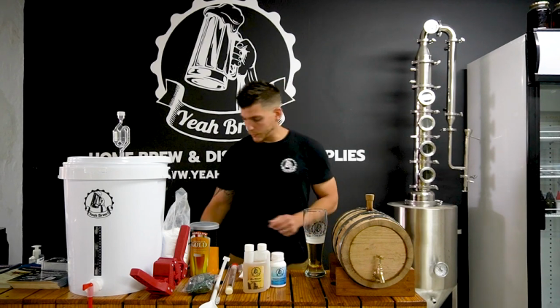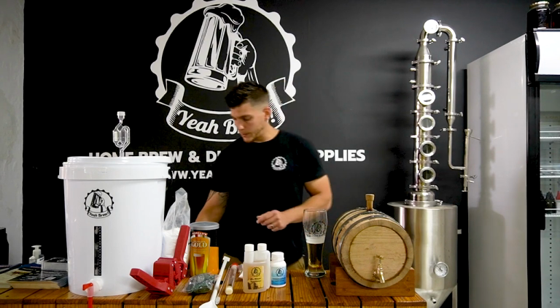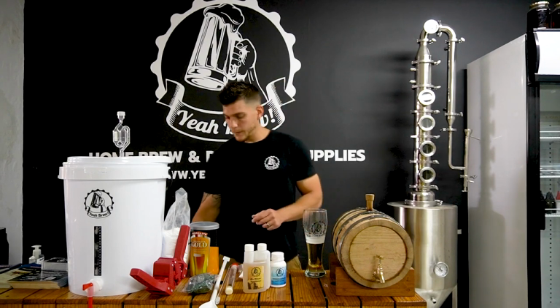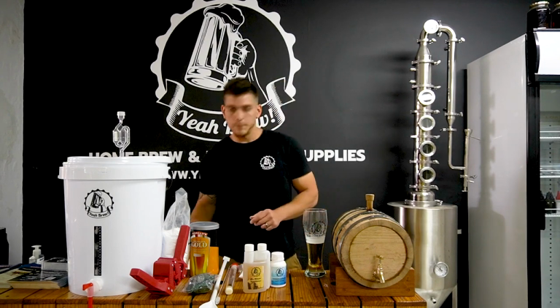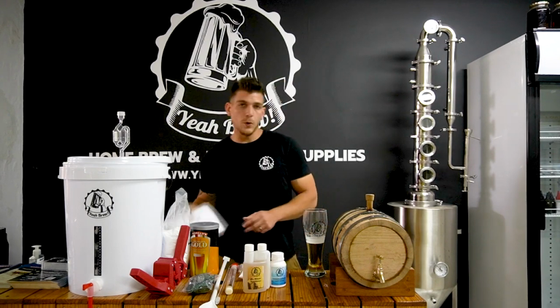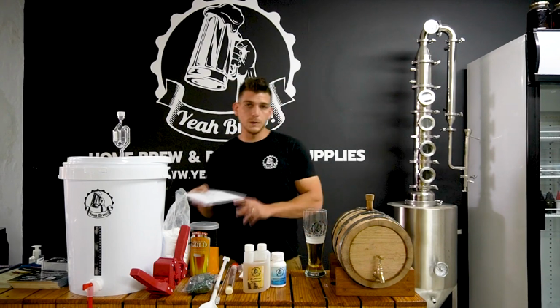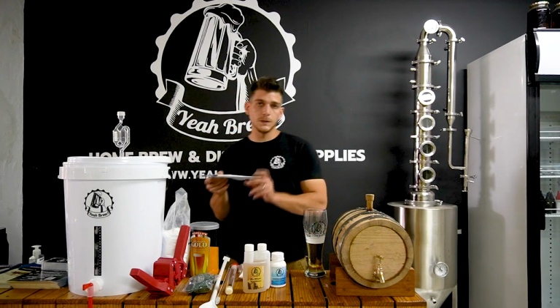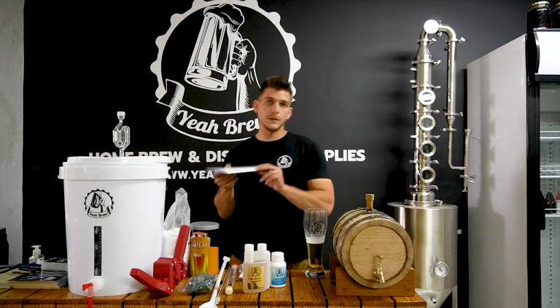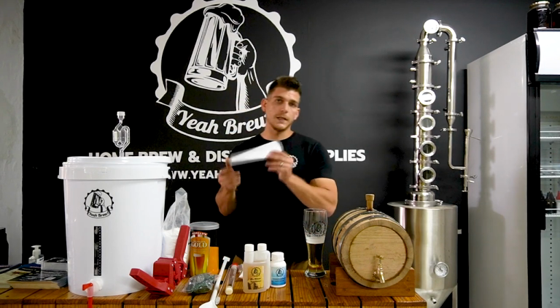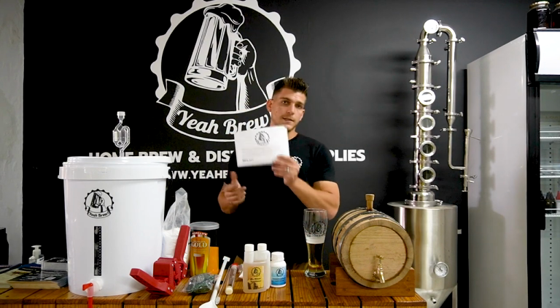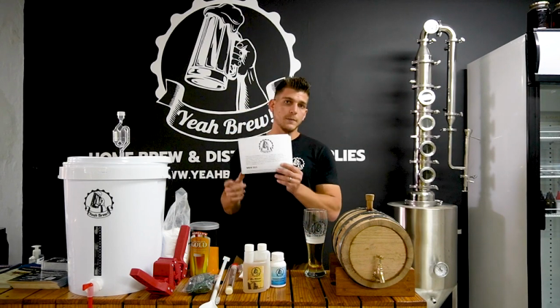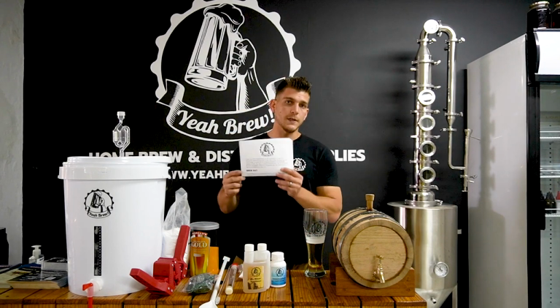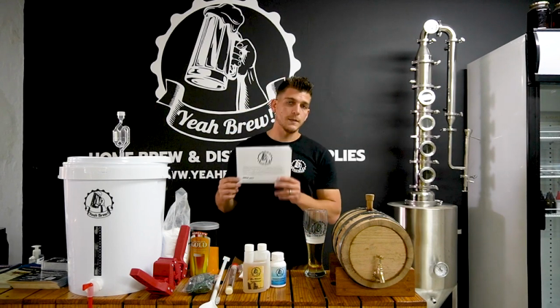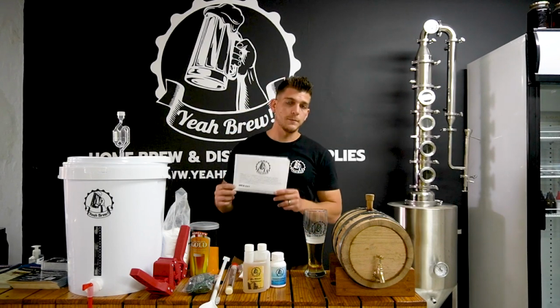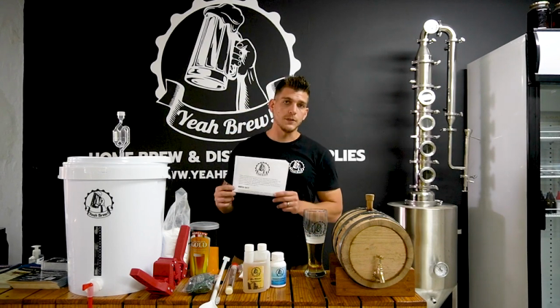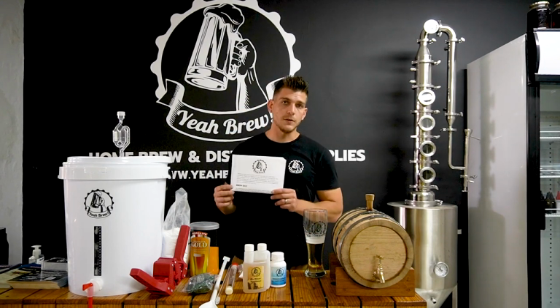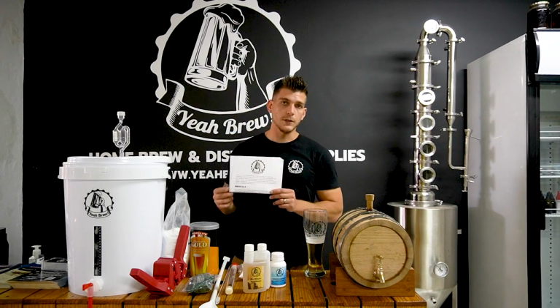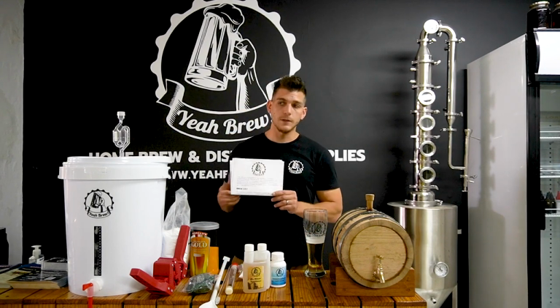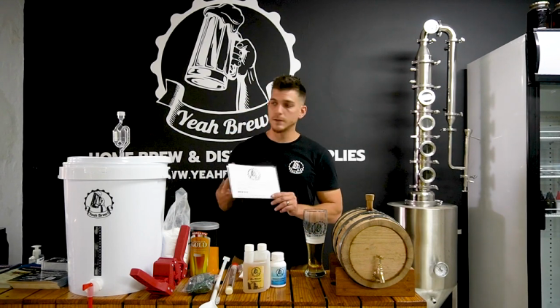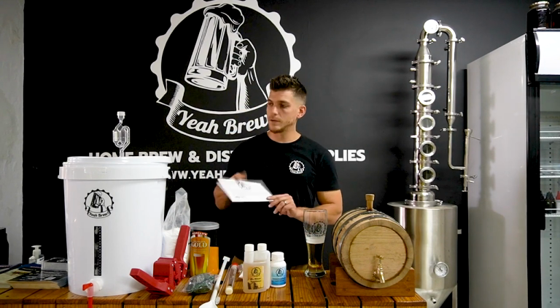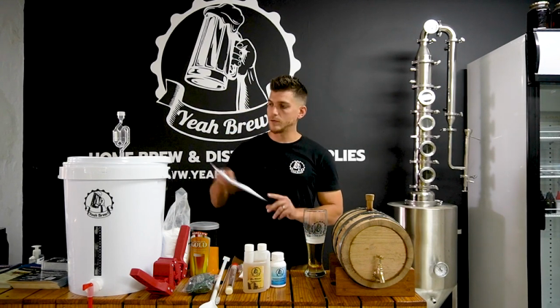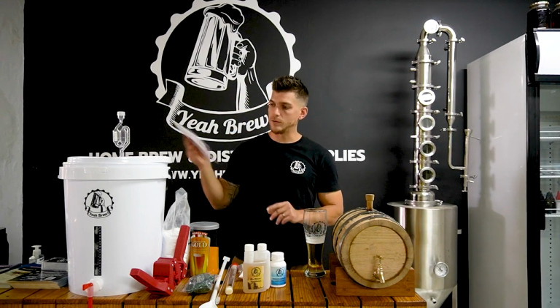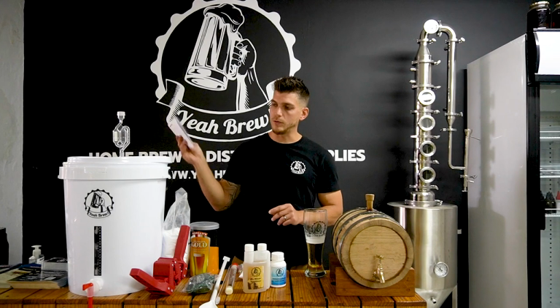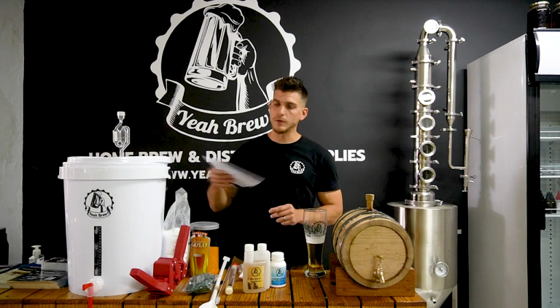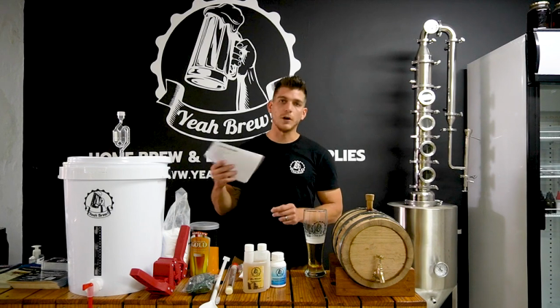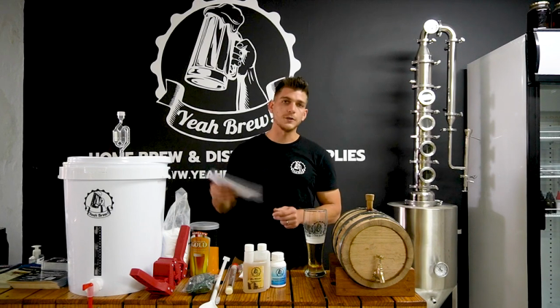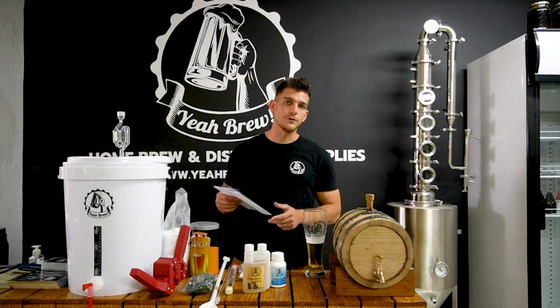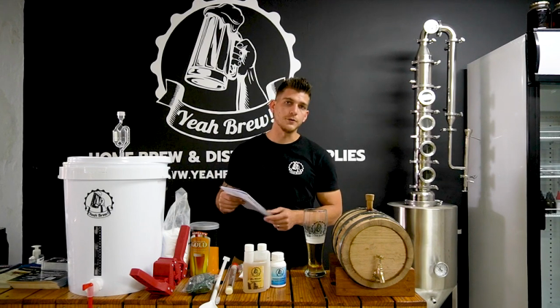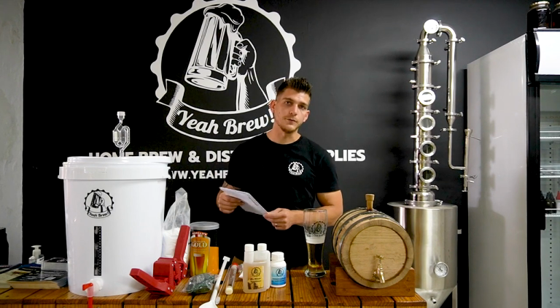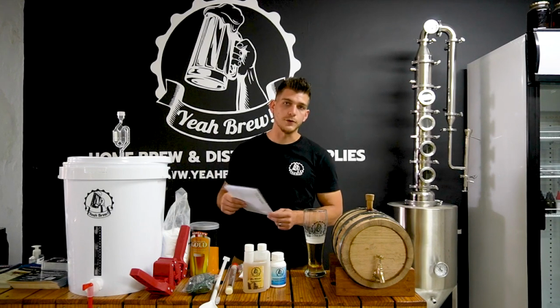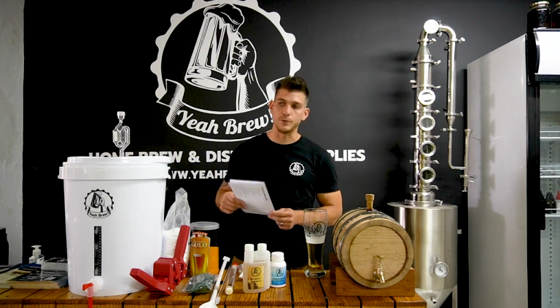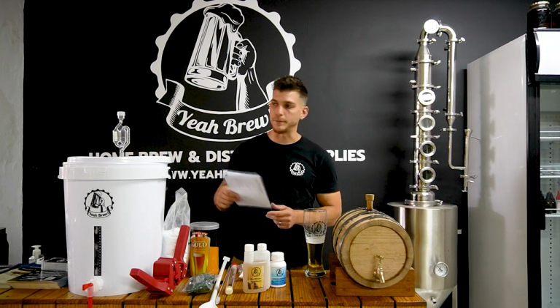We give you sanitizer to sanitize everything properly and a brew wash to clean your equipment afterwards. Also important, you get step-by-step instructions to guide you through your first brew.